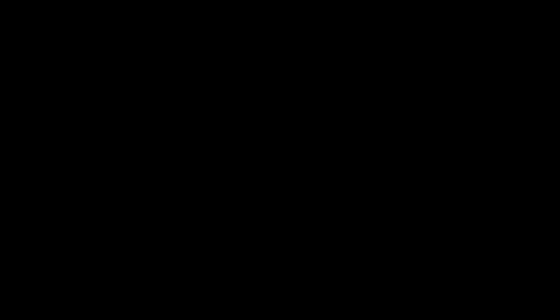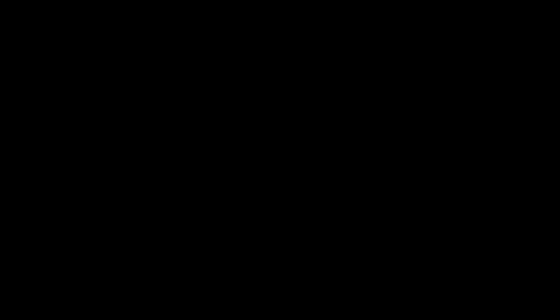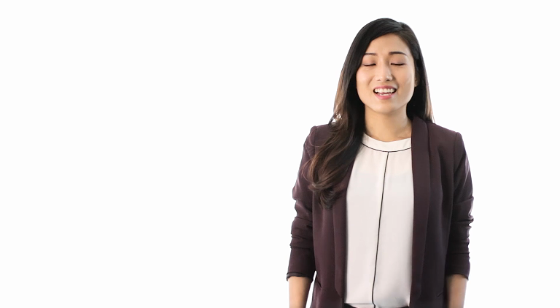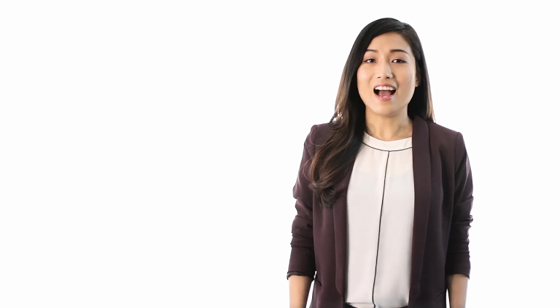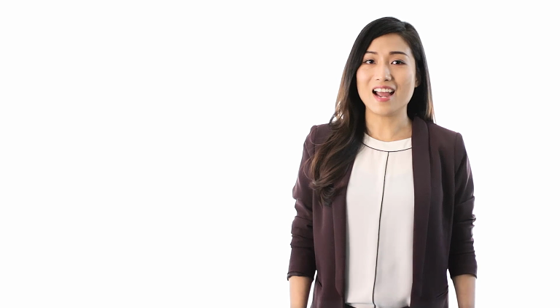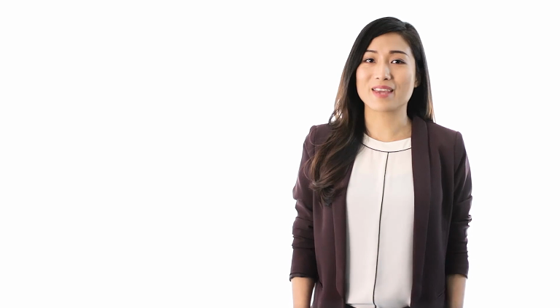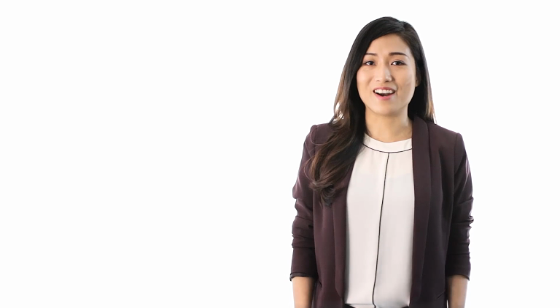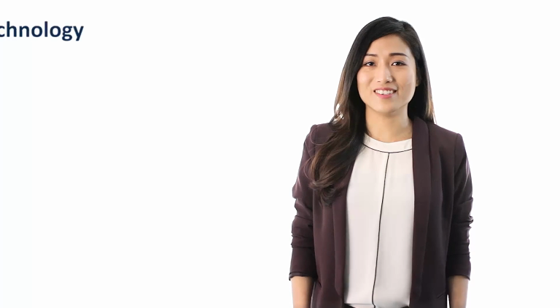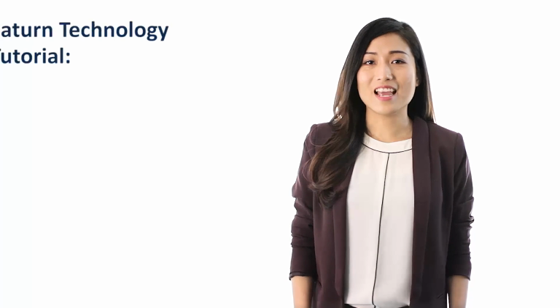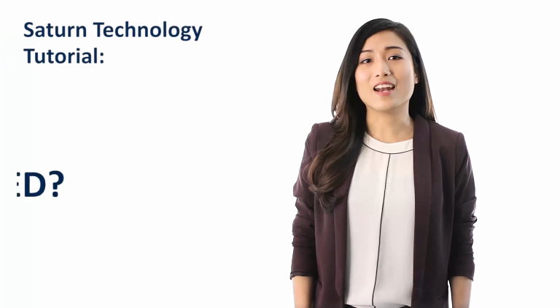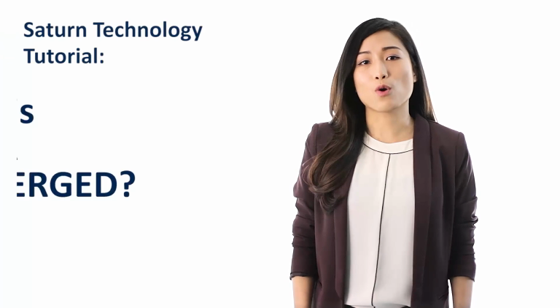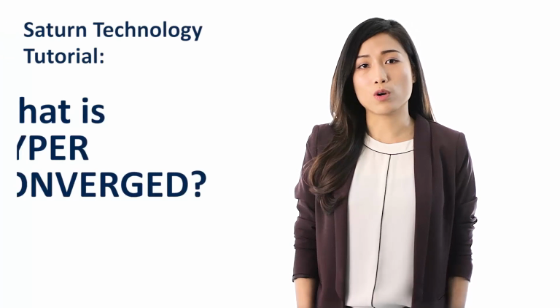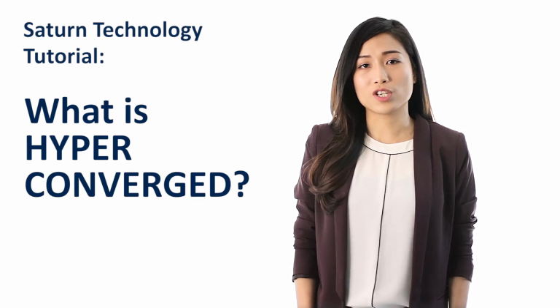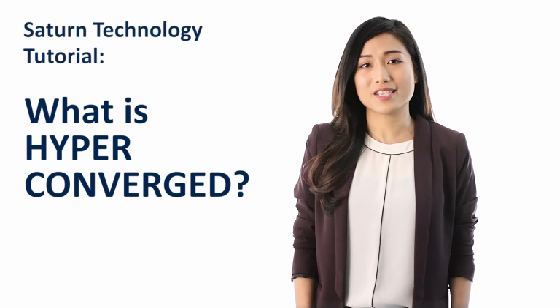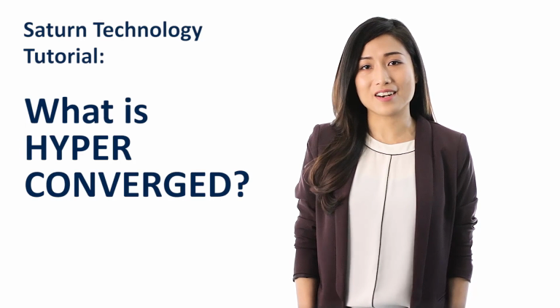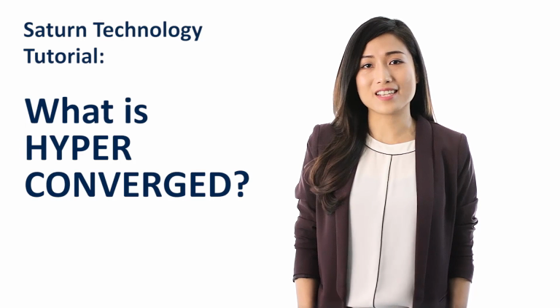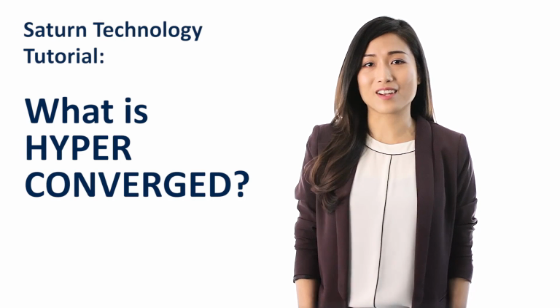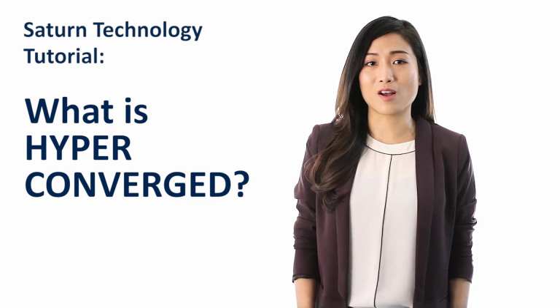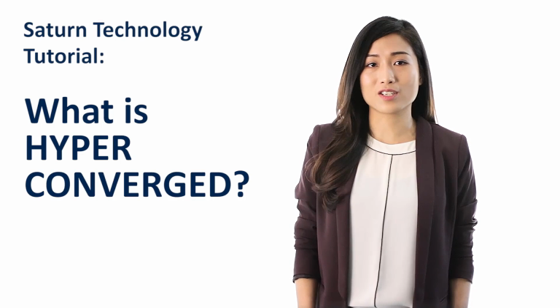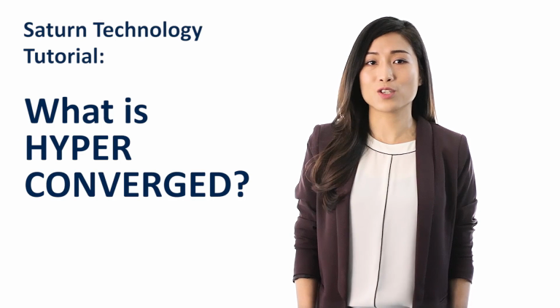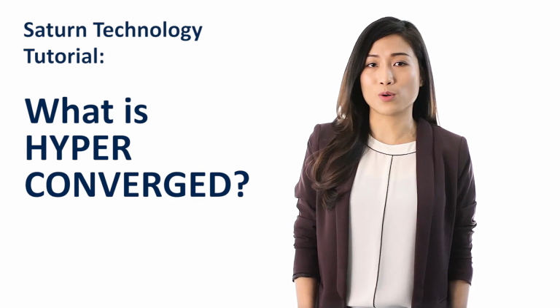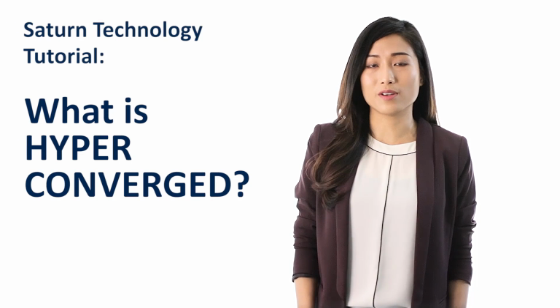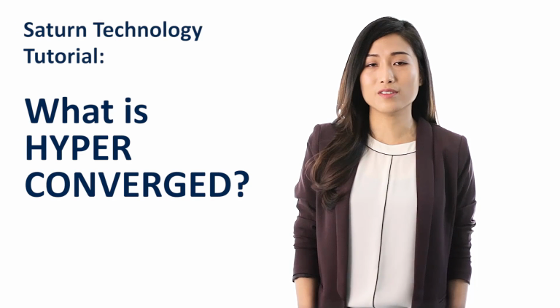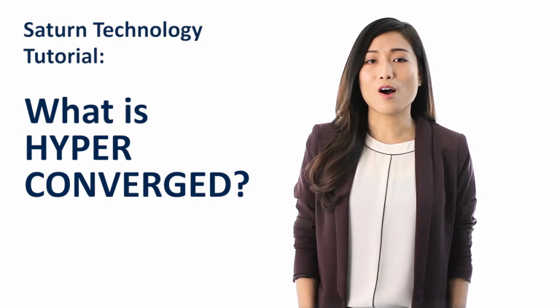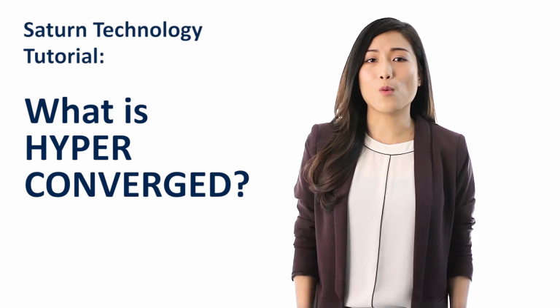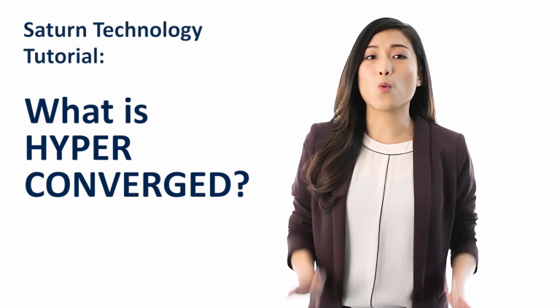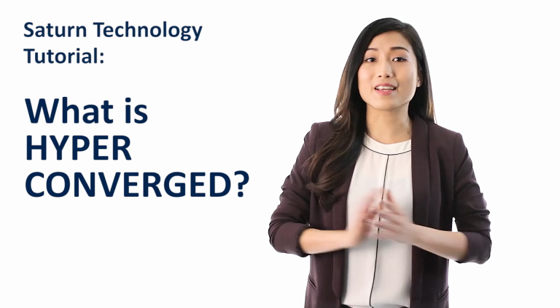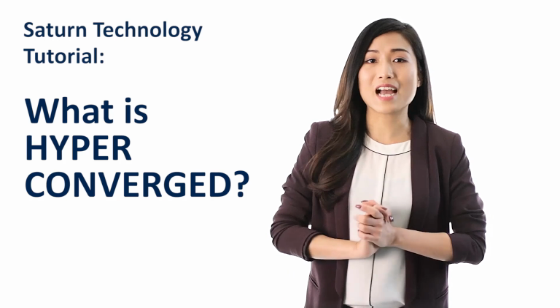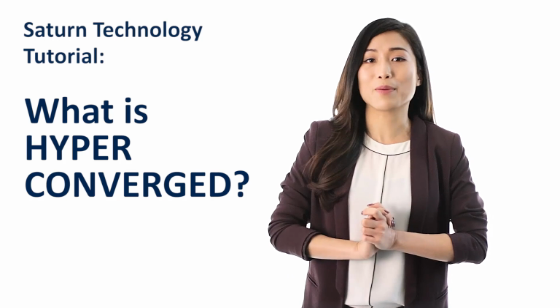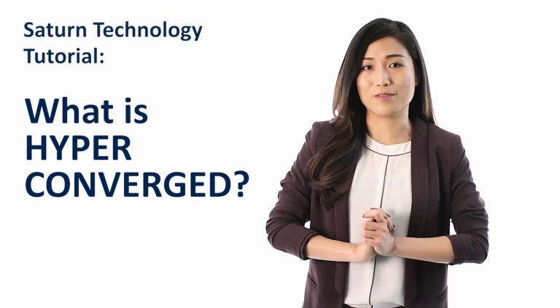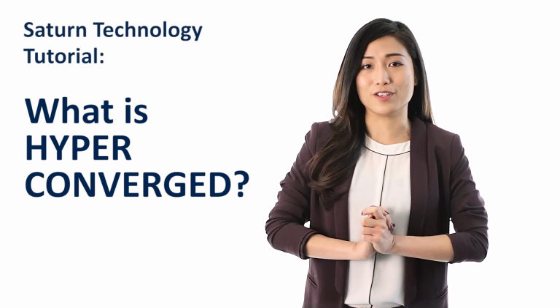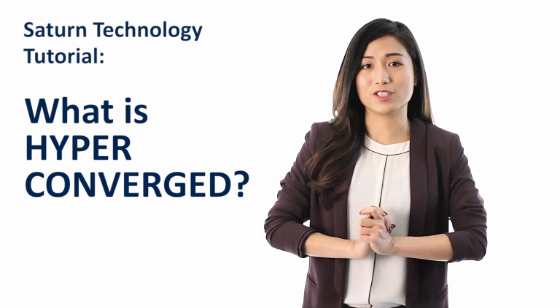Hi, I'm Carol, and you're watching Saturn's technology tutorial on what is hyperconverged.